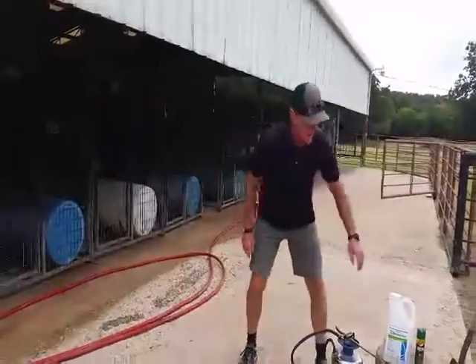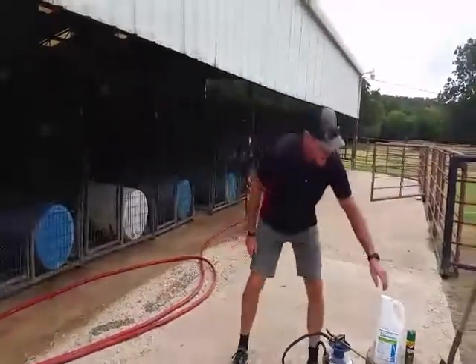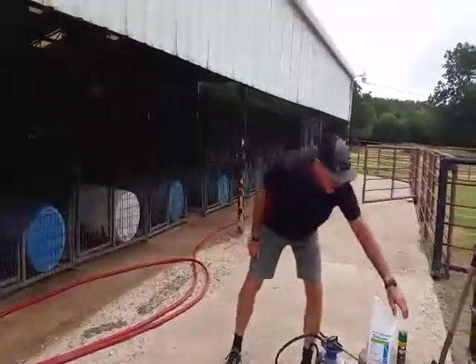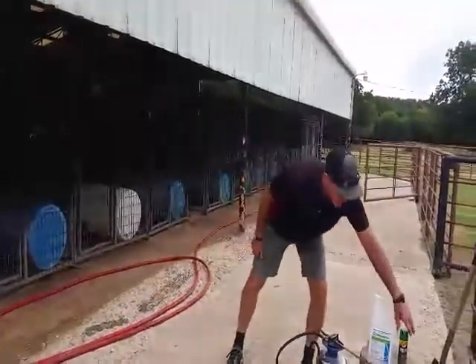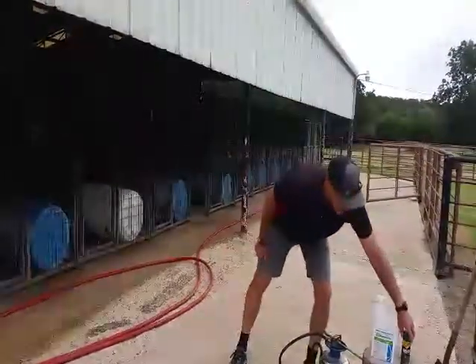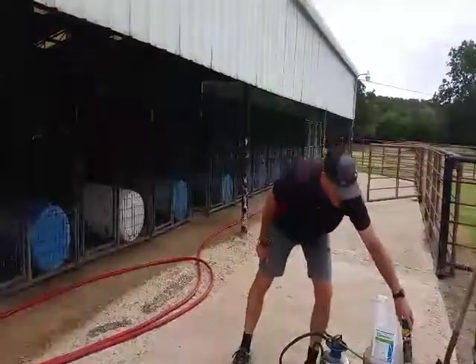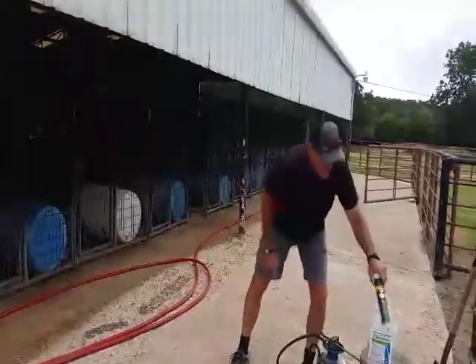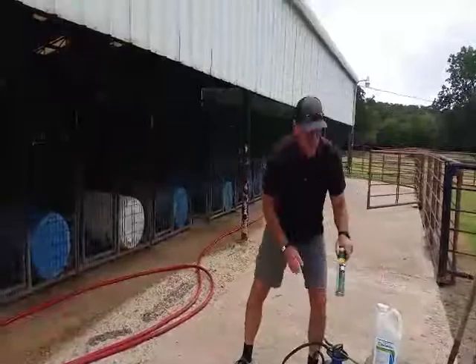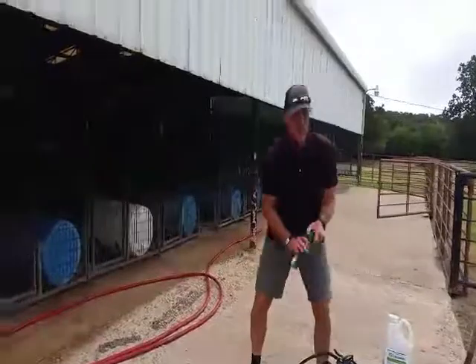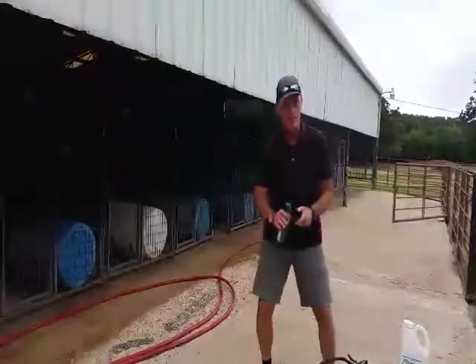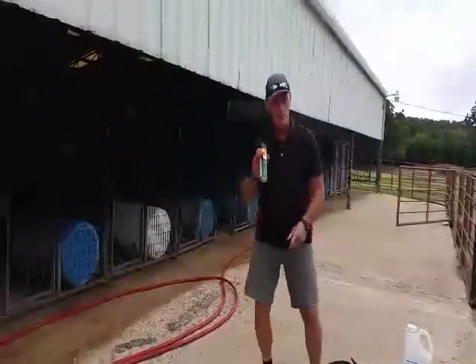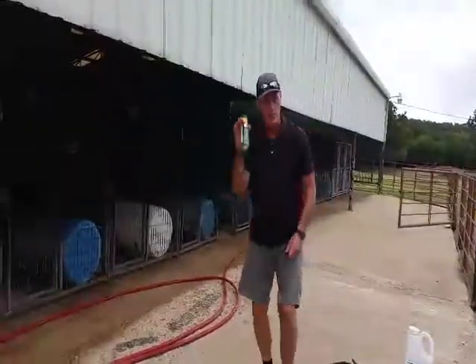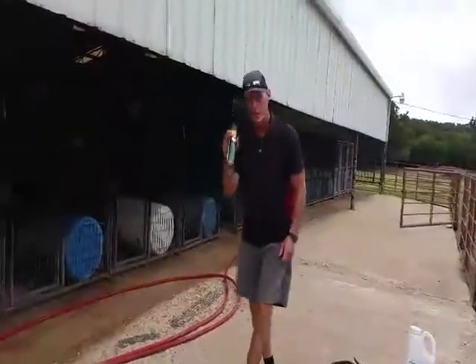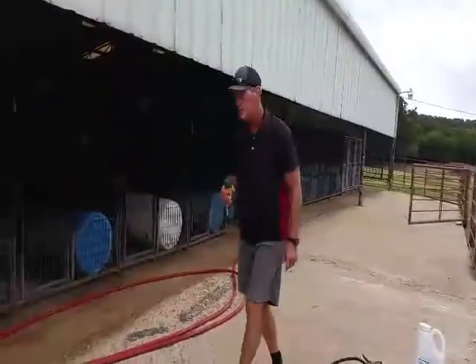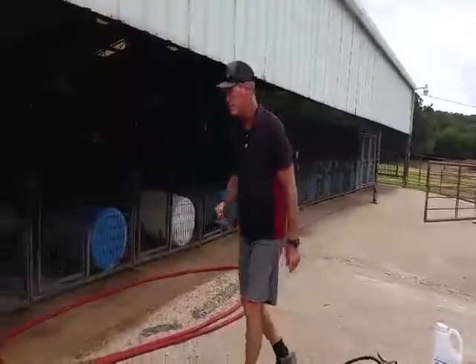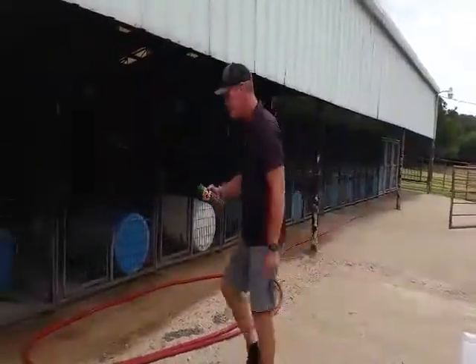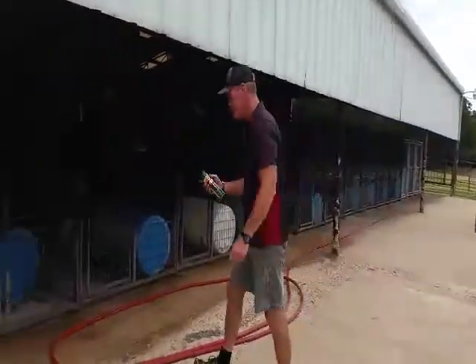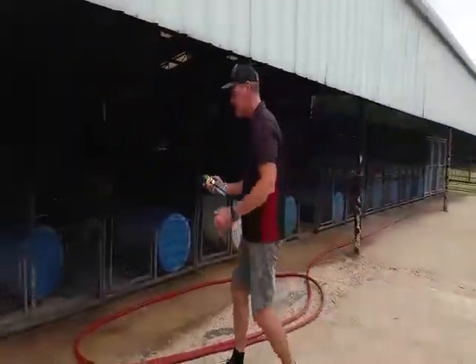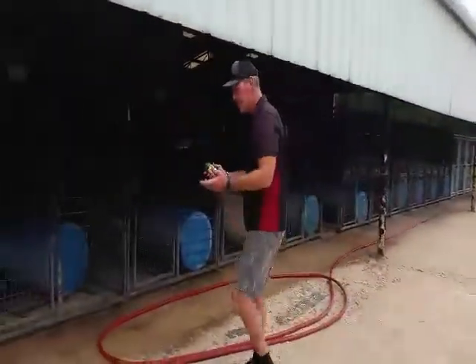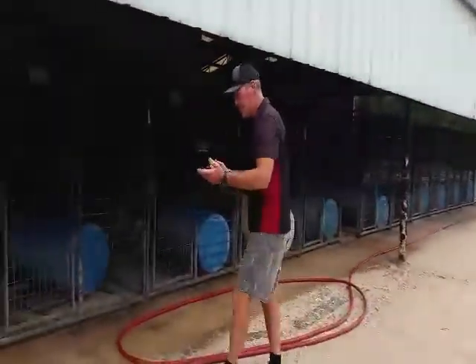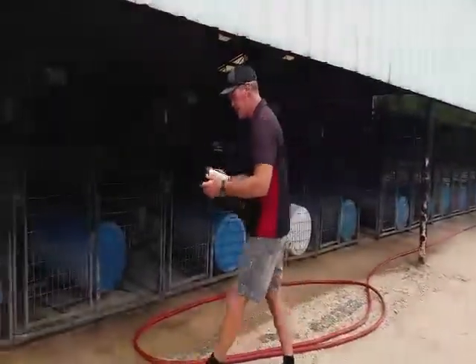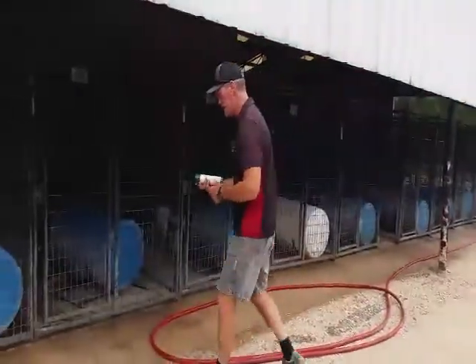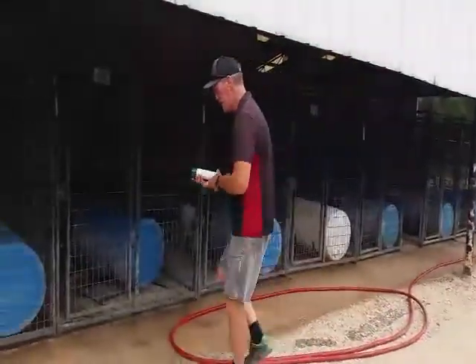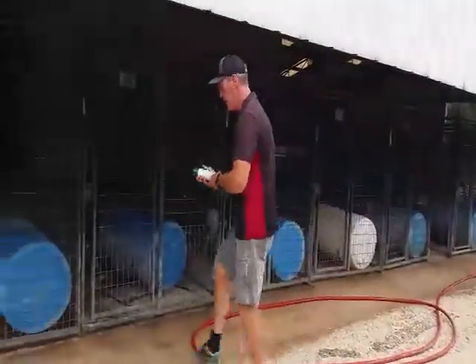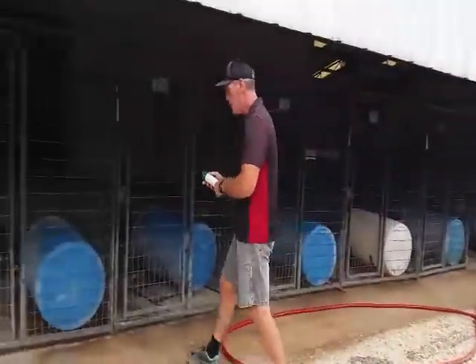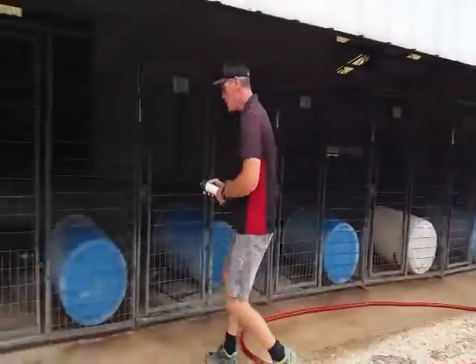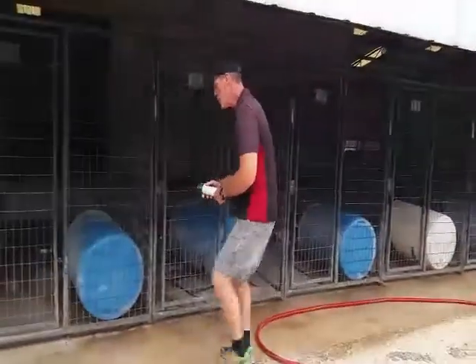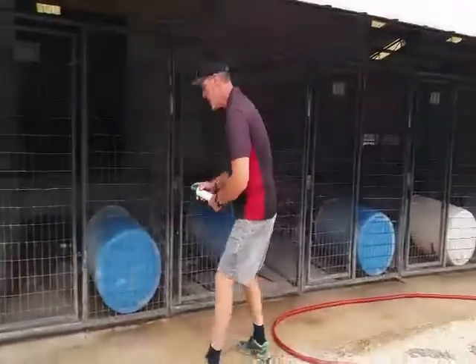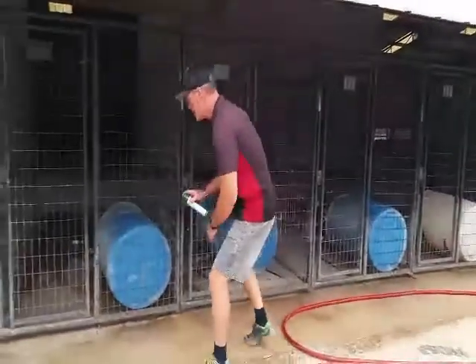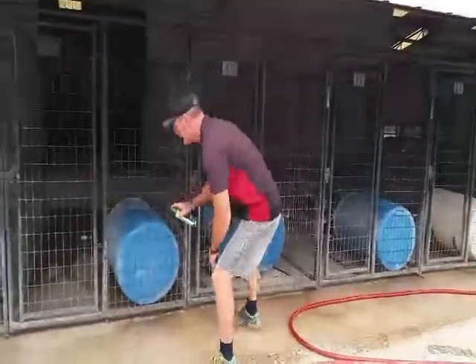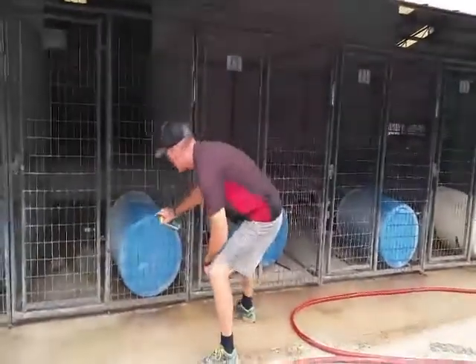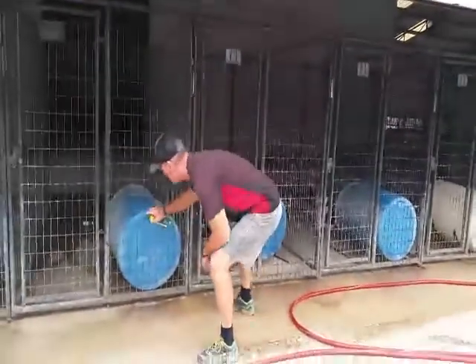The second thing we do is take the Repel DEET and spray the back of the kennels.